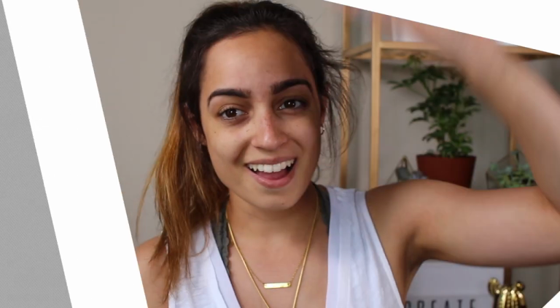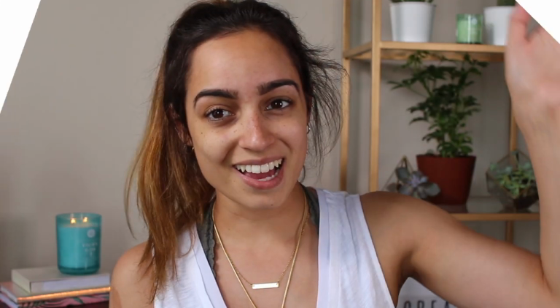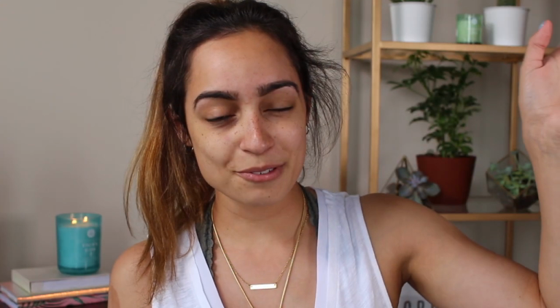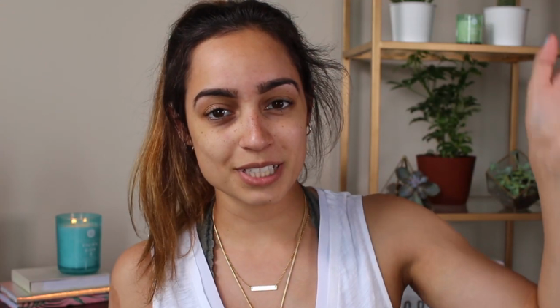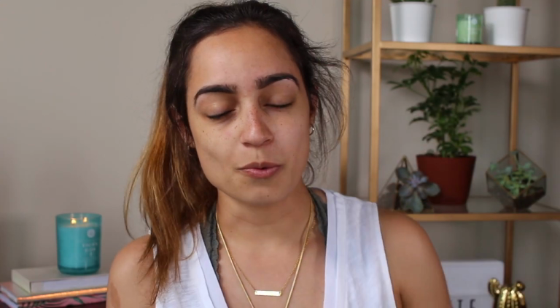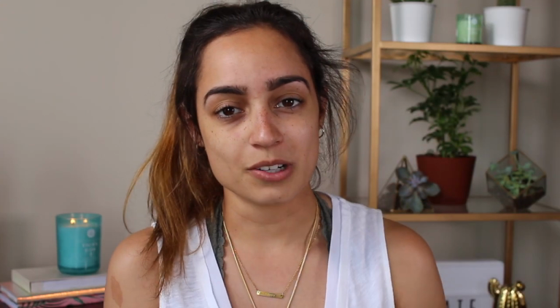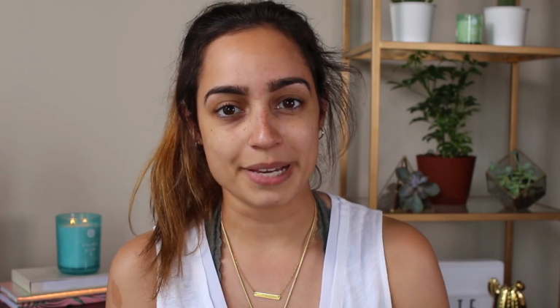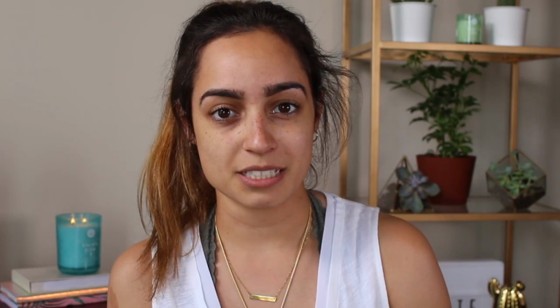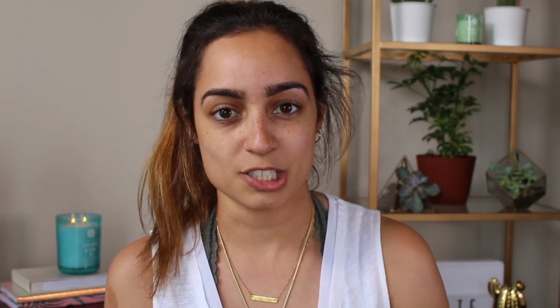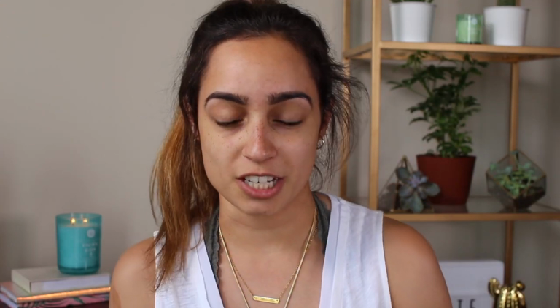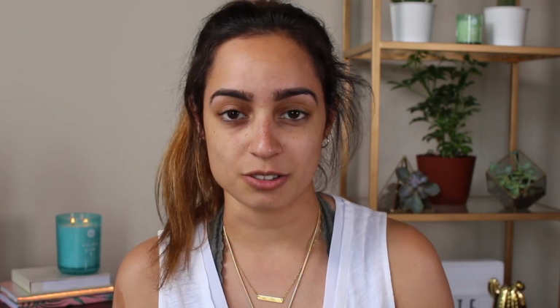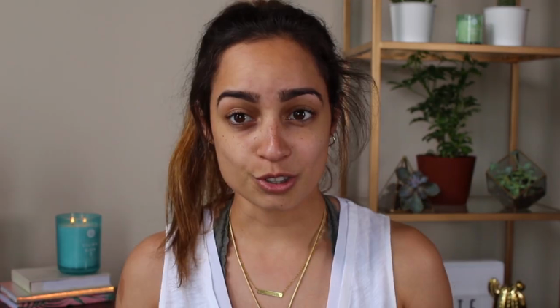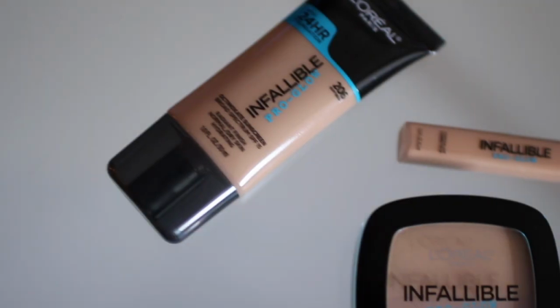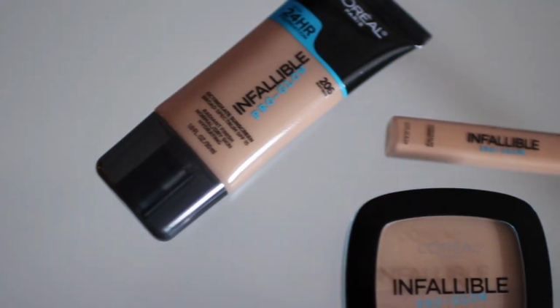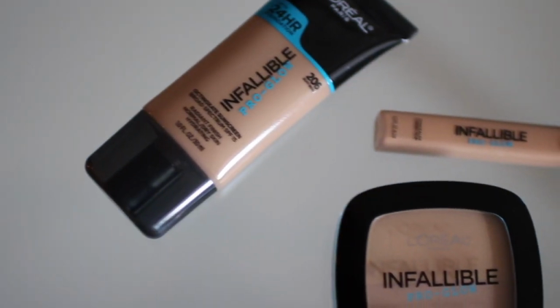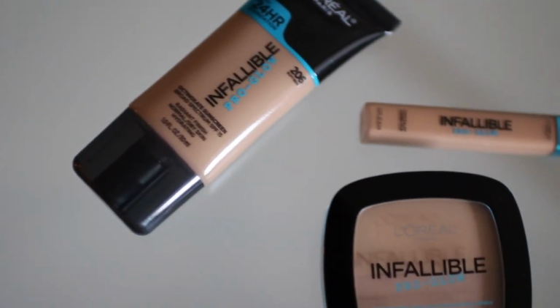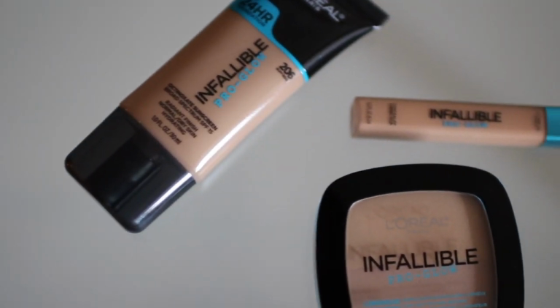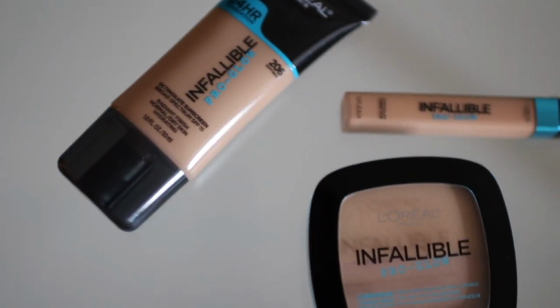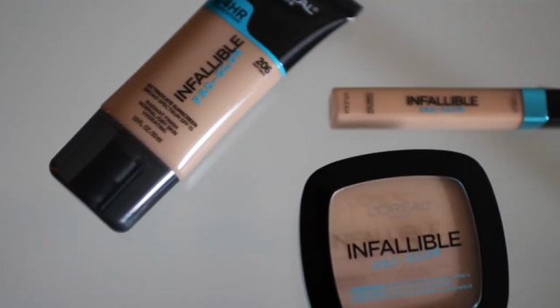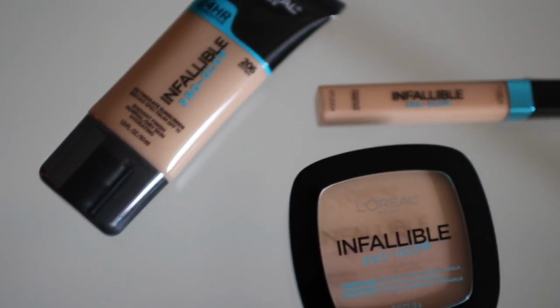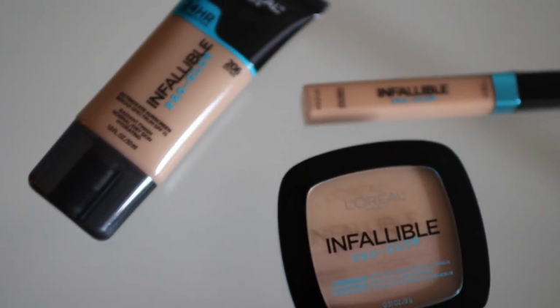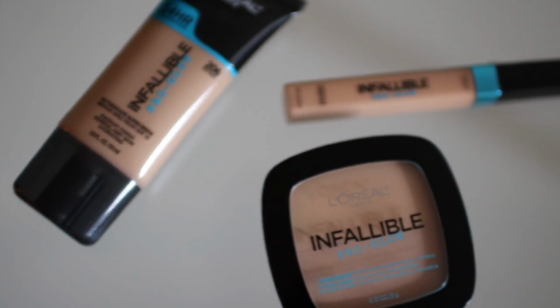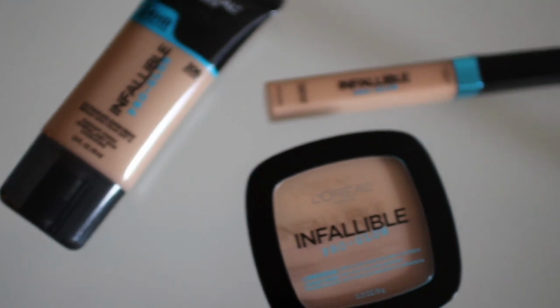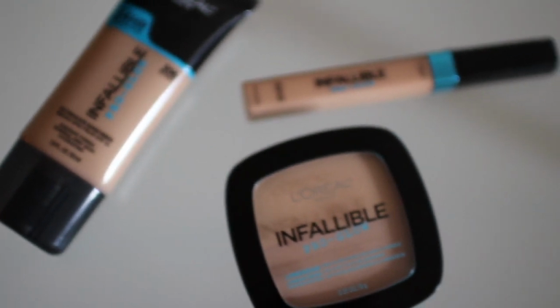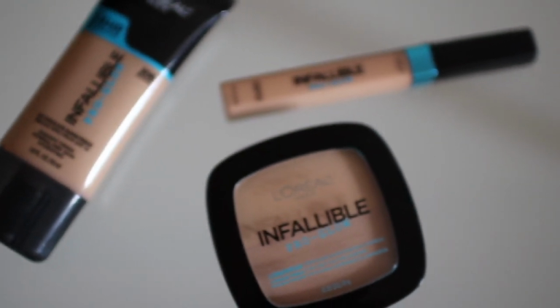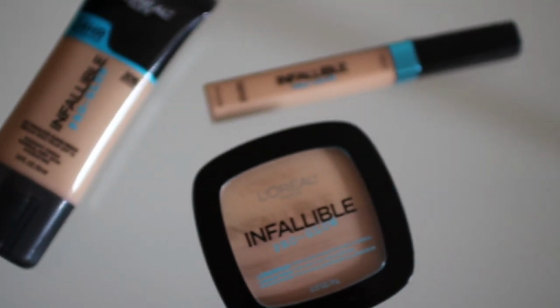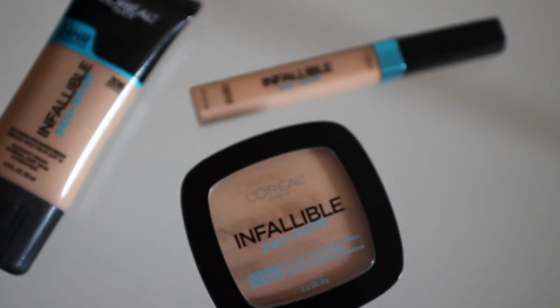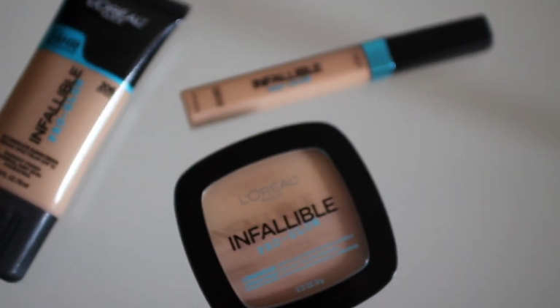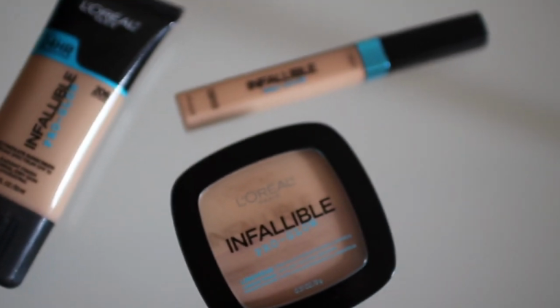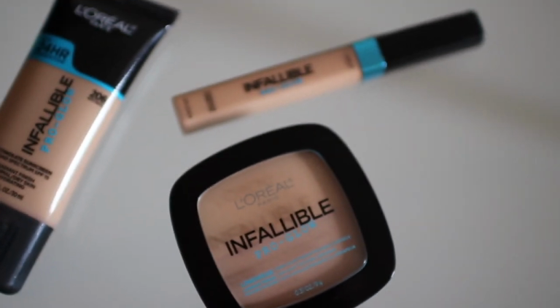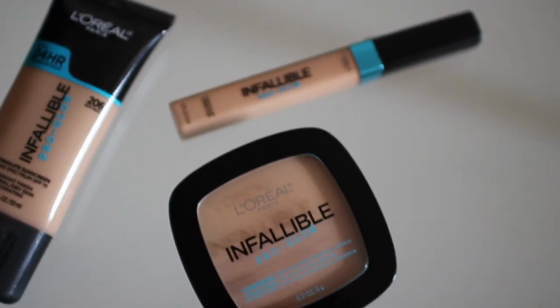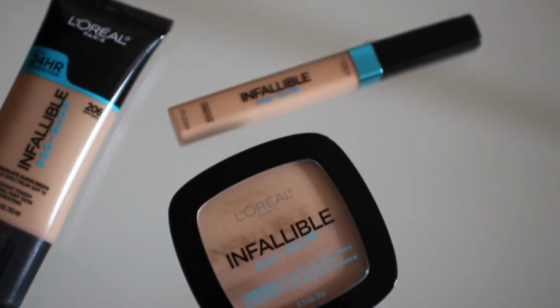Hi everyone! Welcome back to my channel. For today I'm going to be reviewing some brand new products that L'Oreal just released.